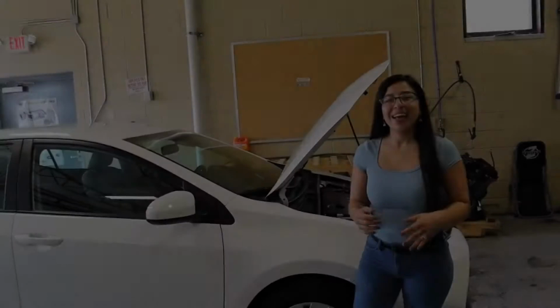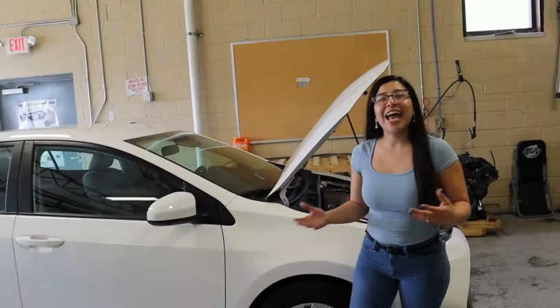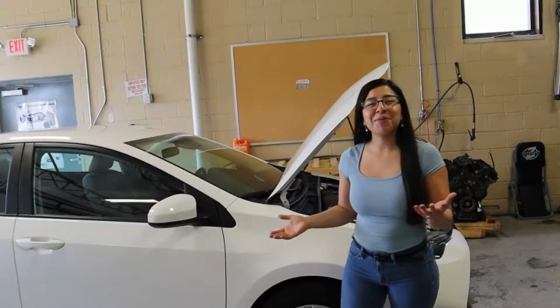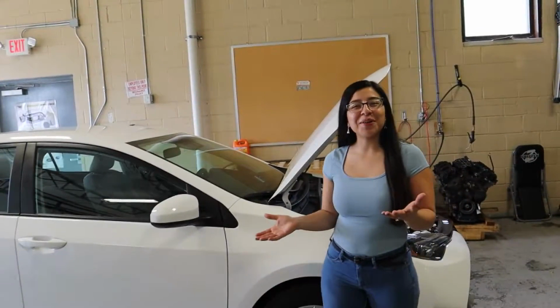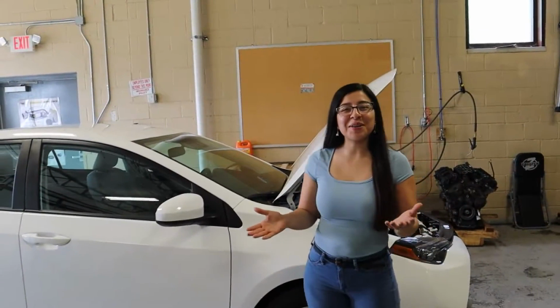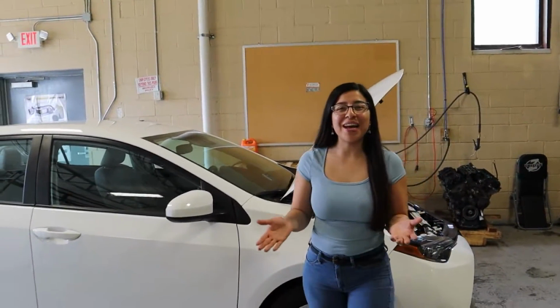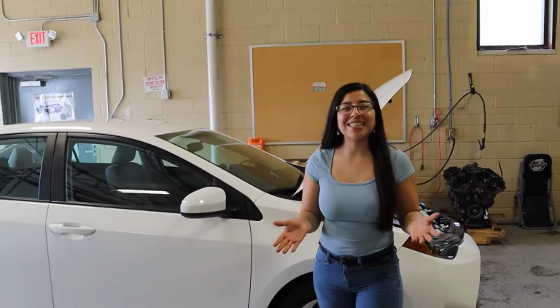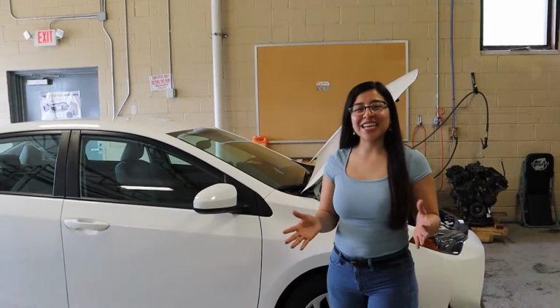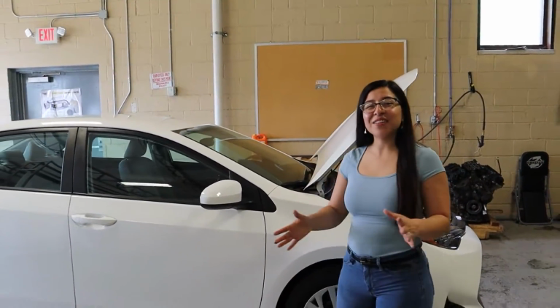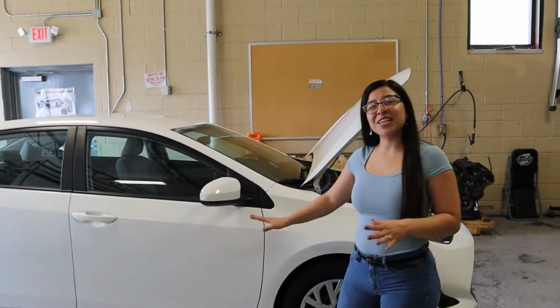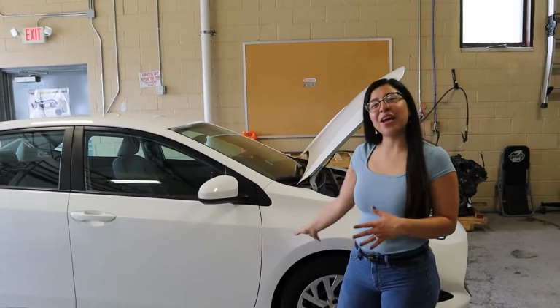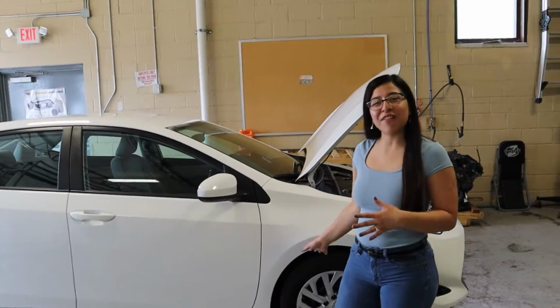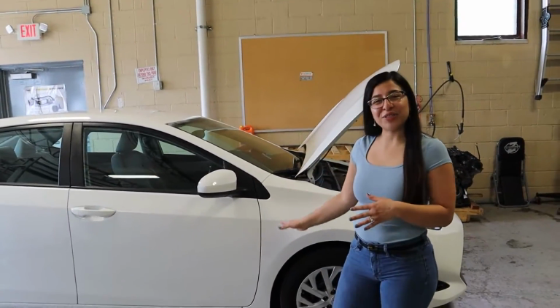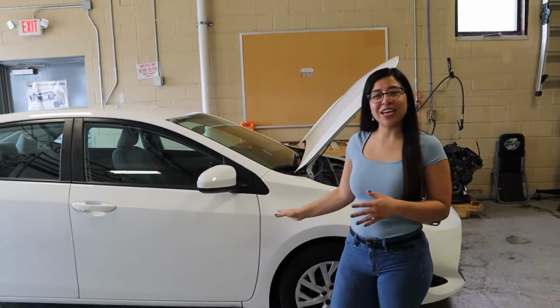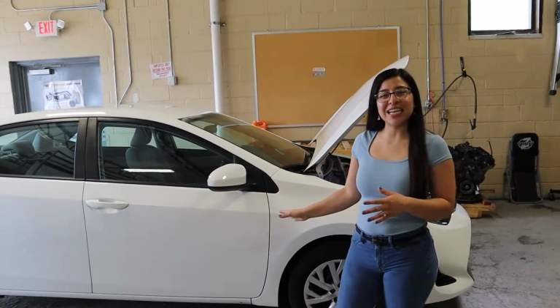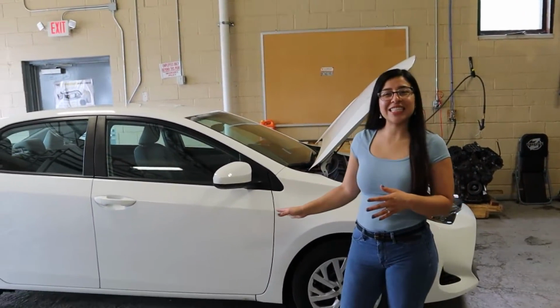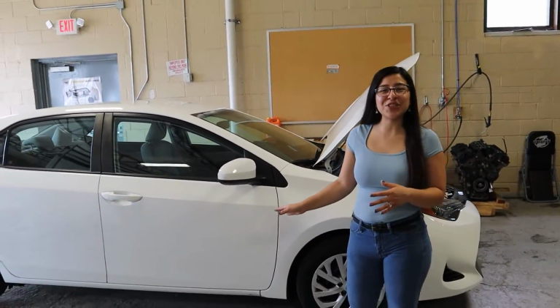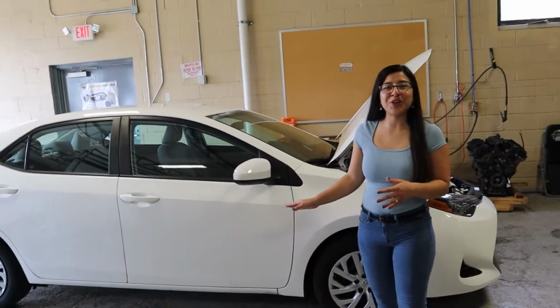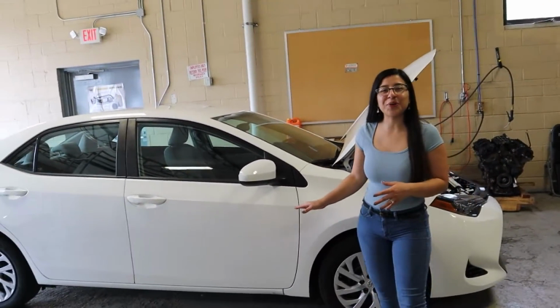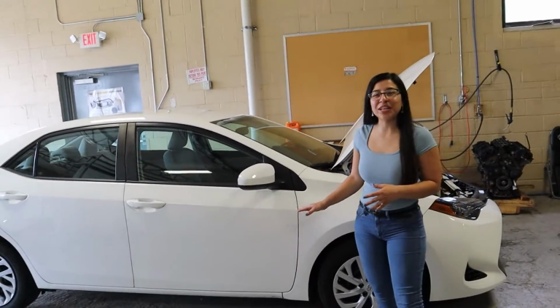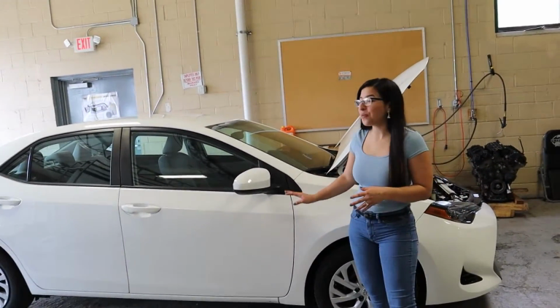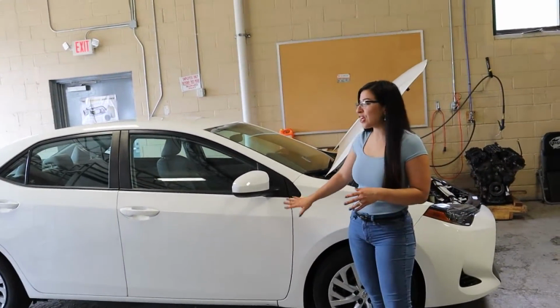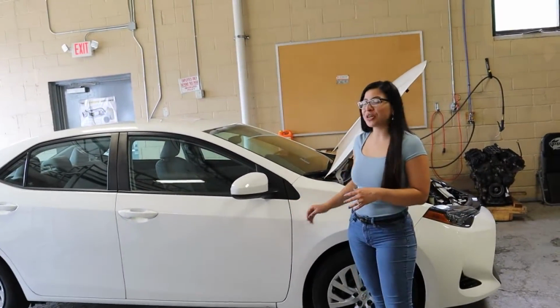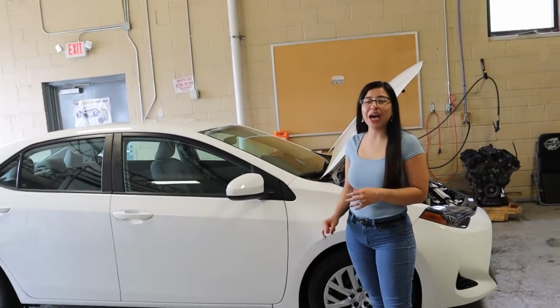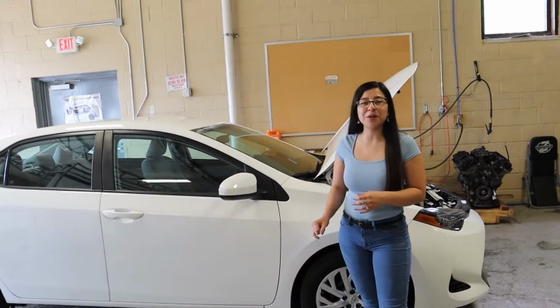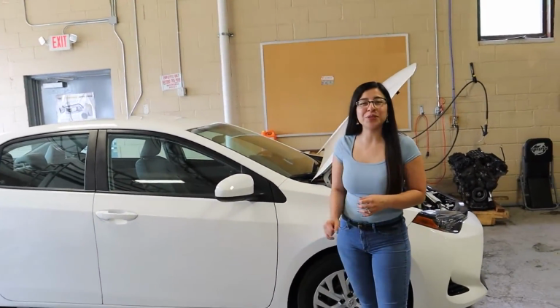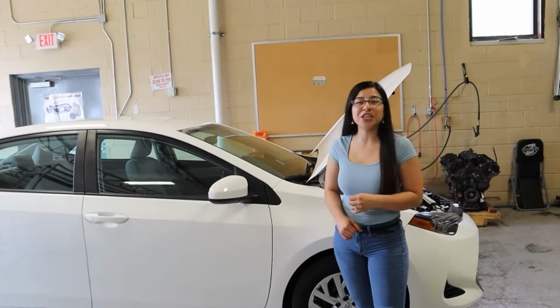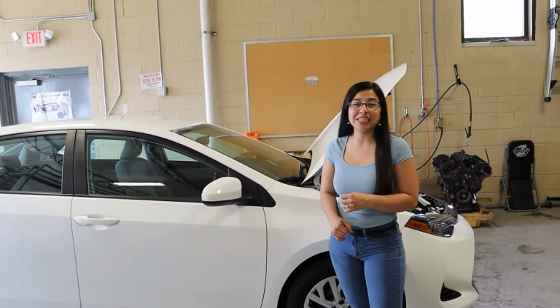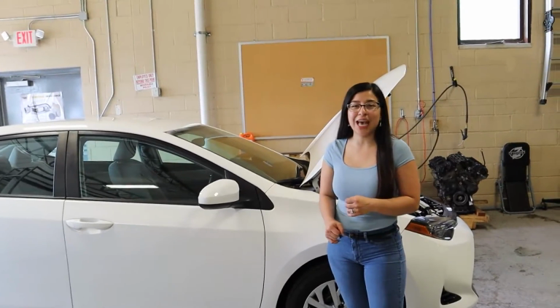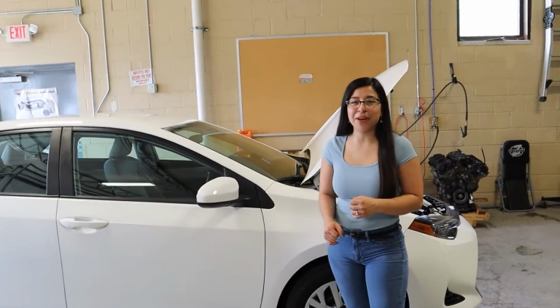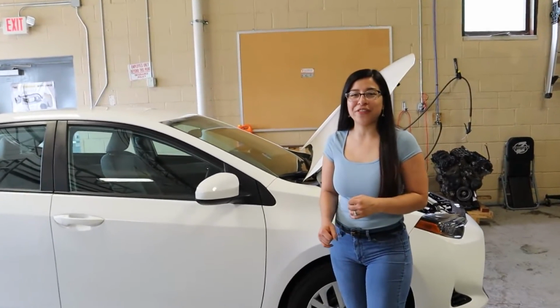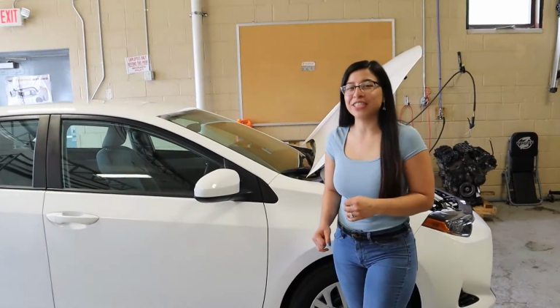Hey everybody, welcome back to the channel. Today we have our 2019 Toyota Corolla and we're going to show you how to change the cabin air filter.